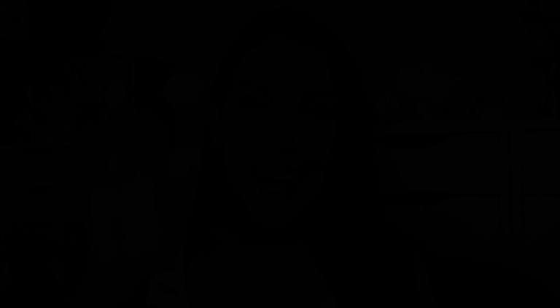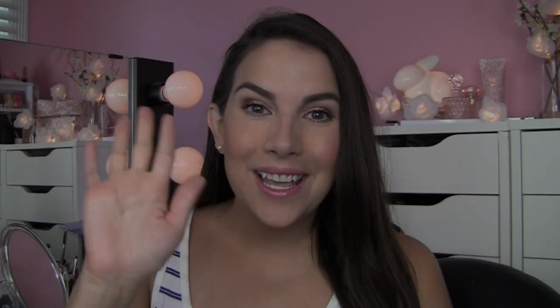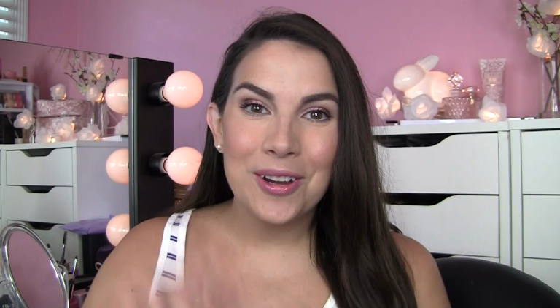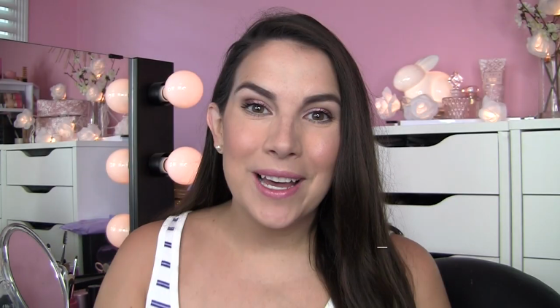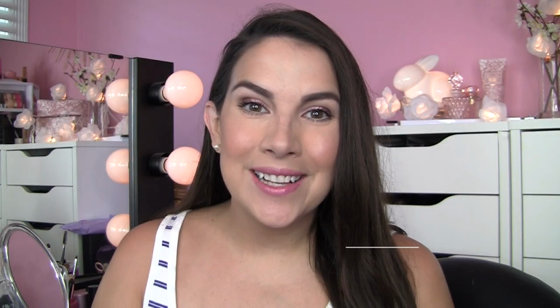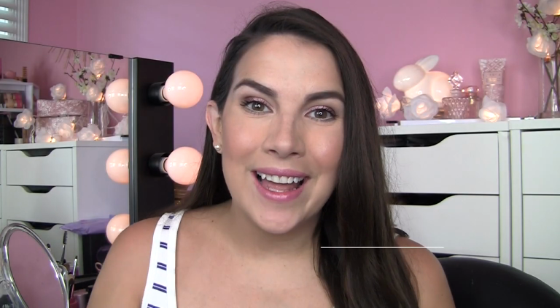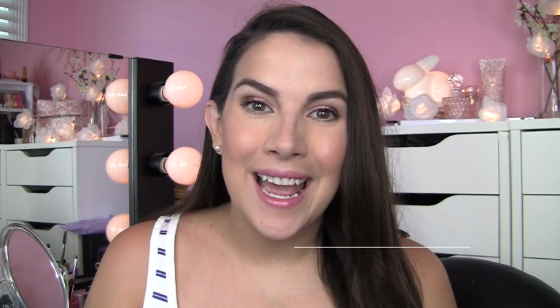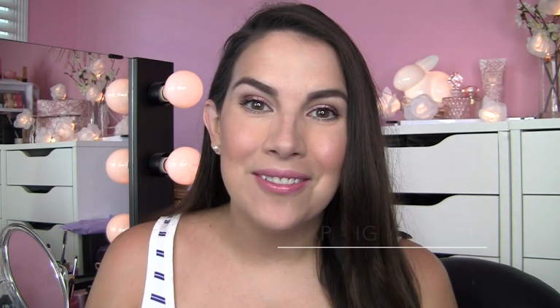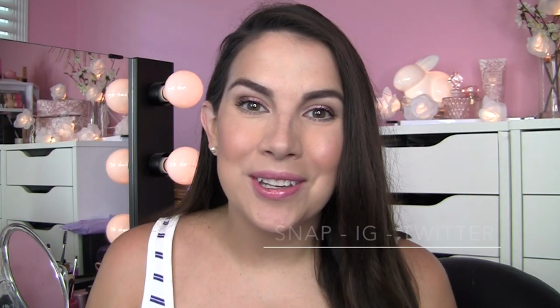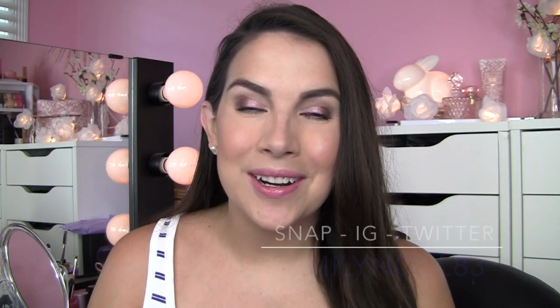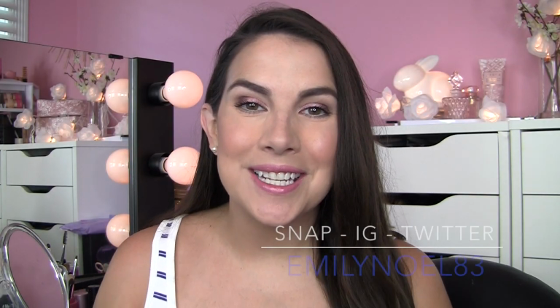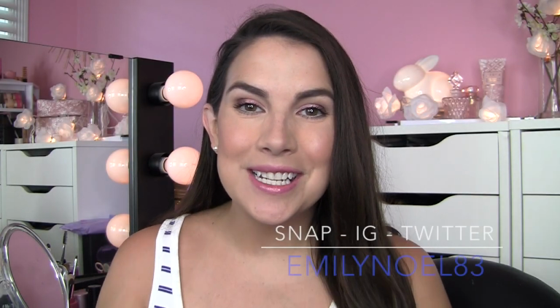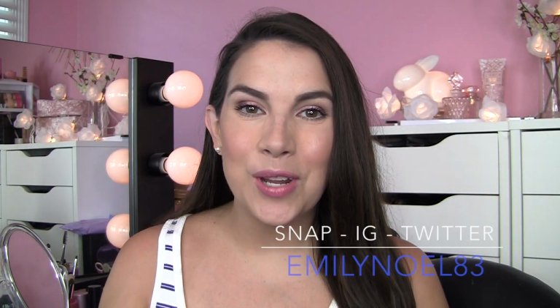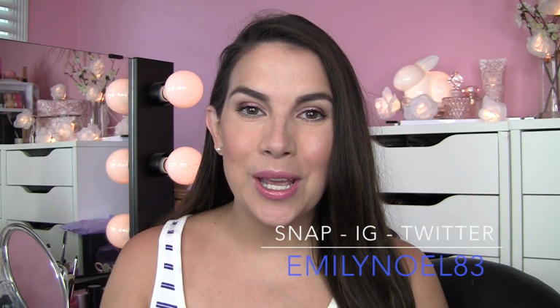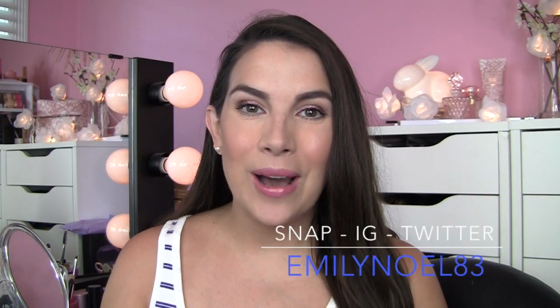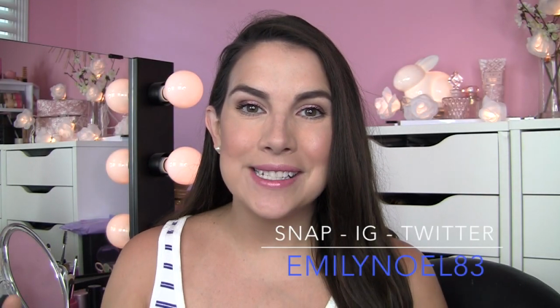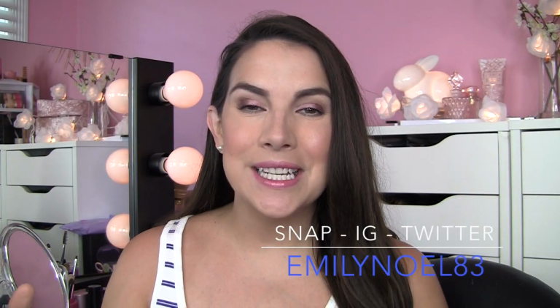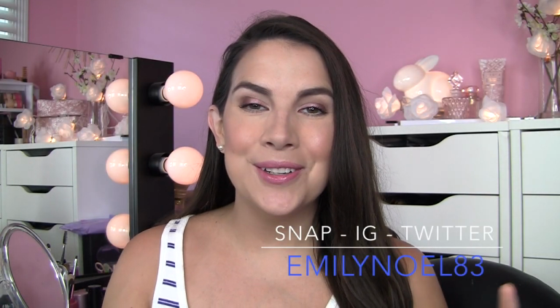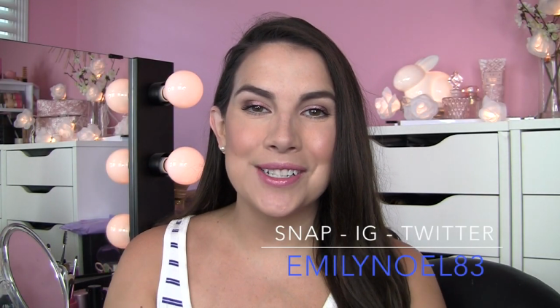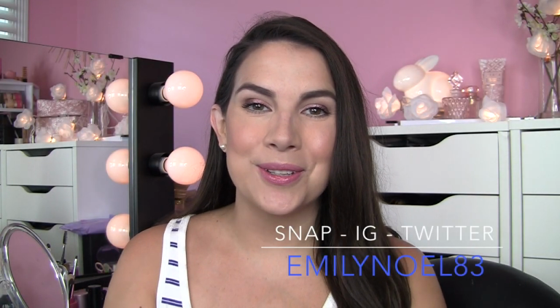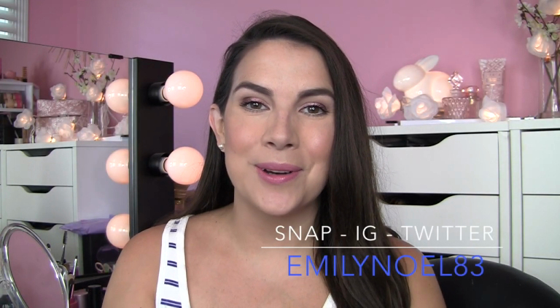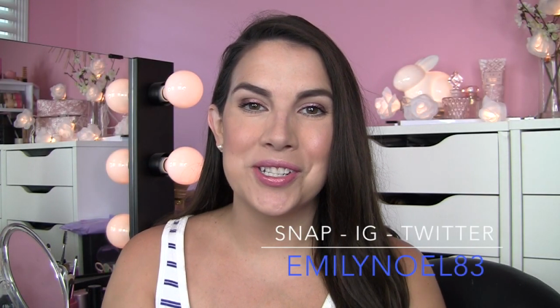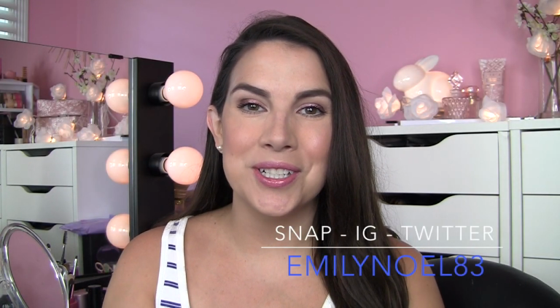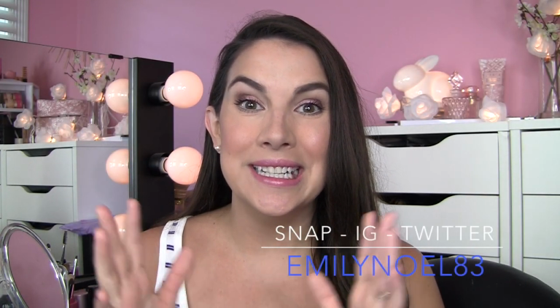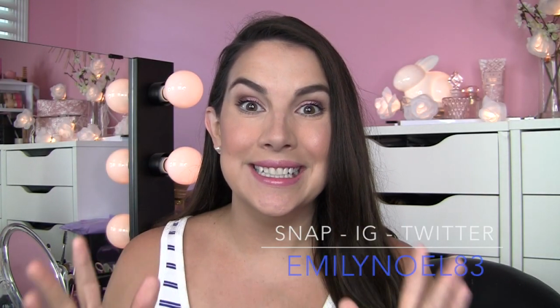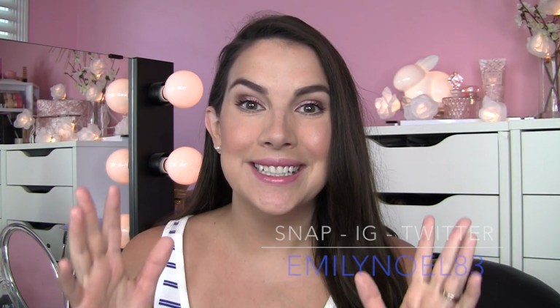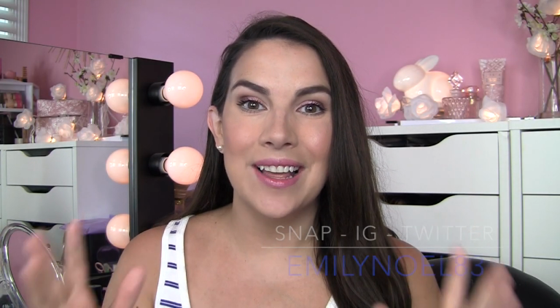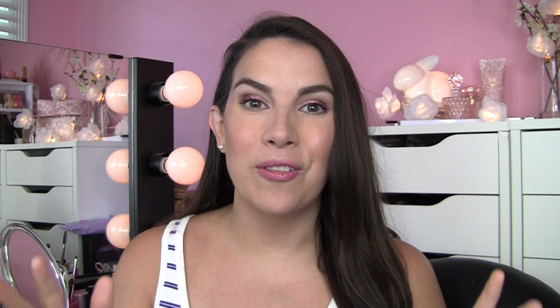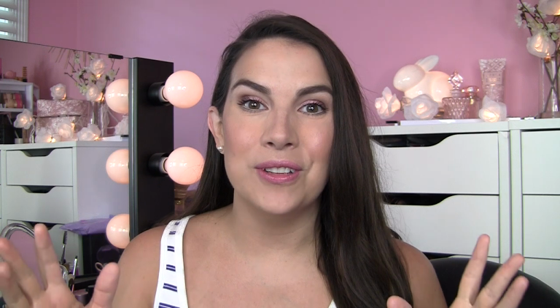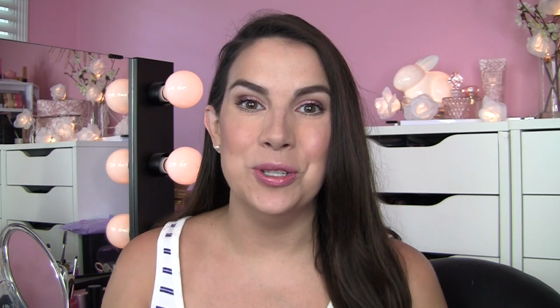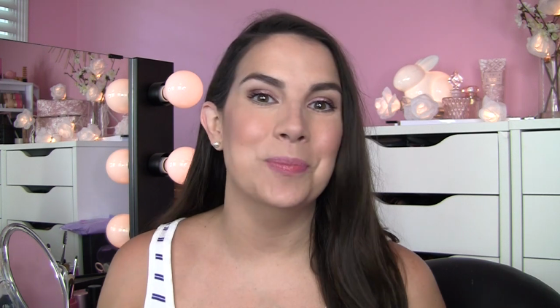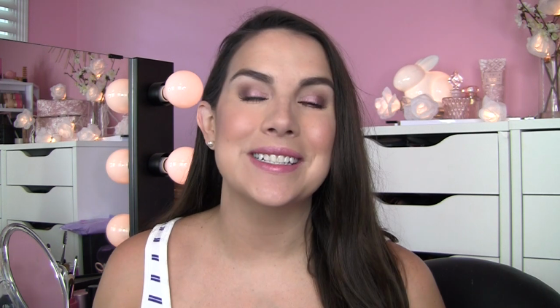Hey everybody, glad to have you here. In today's video I seek to answer the question: did Elf dupe it?